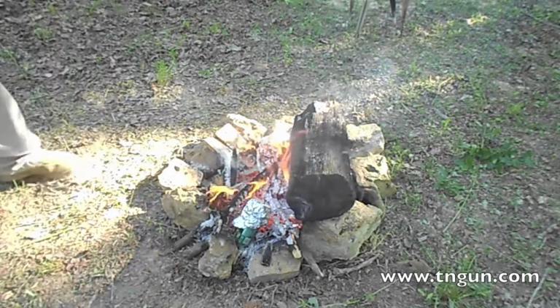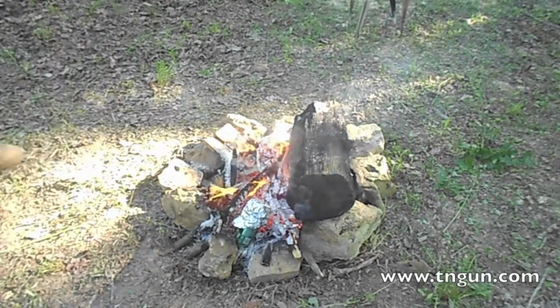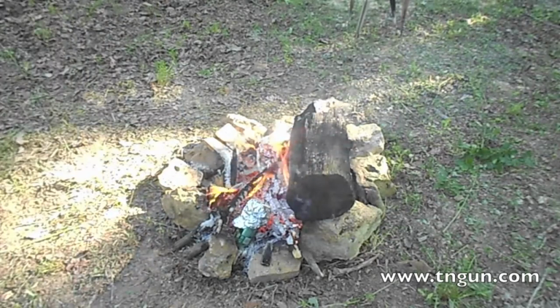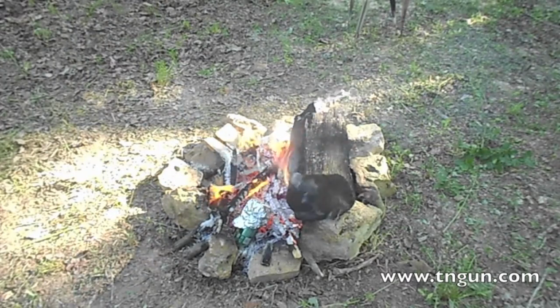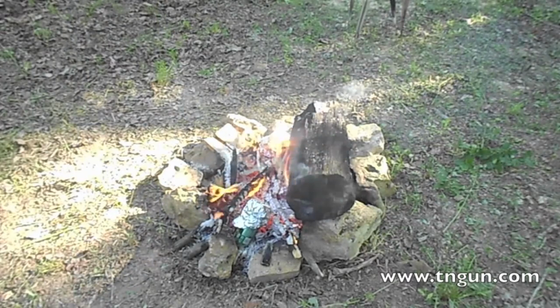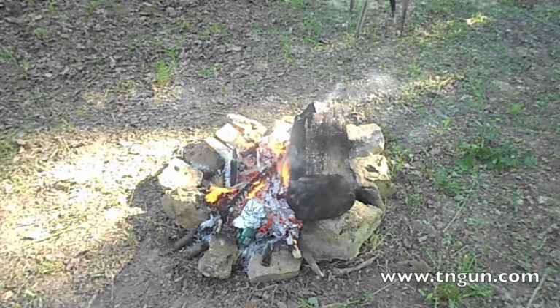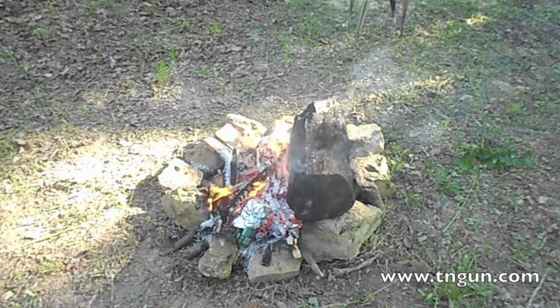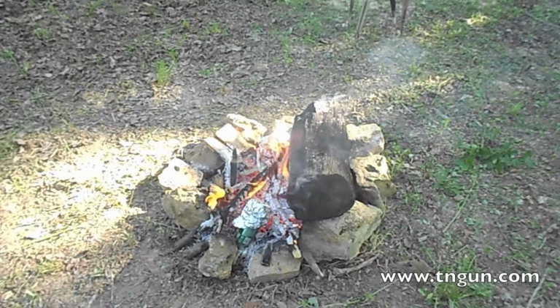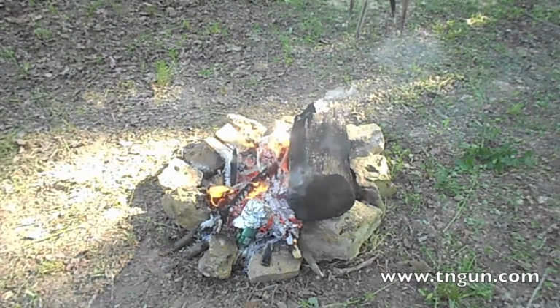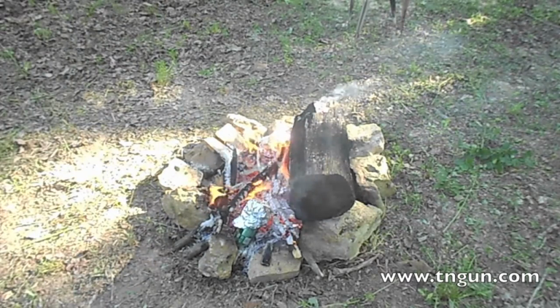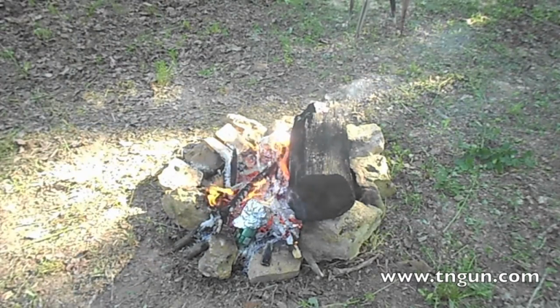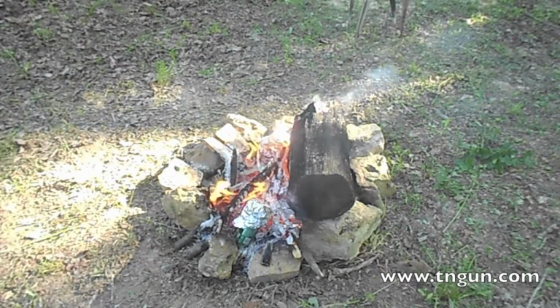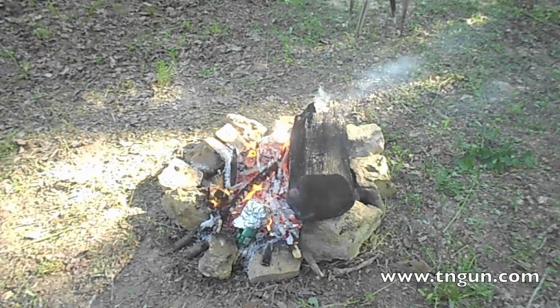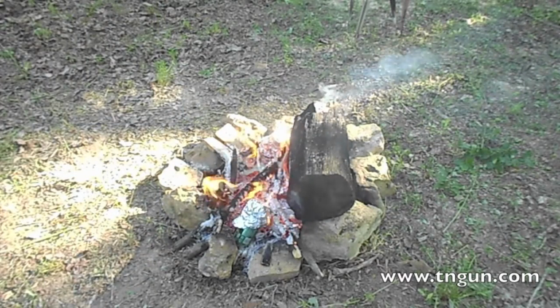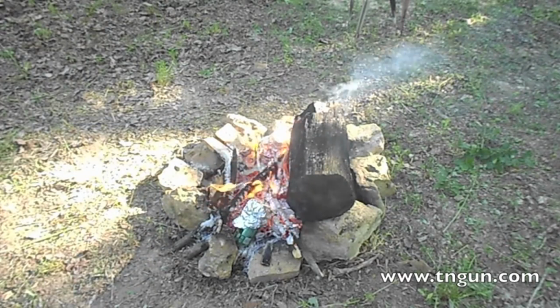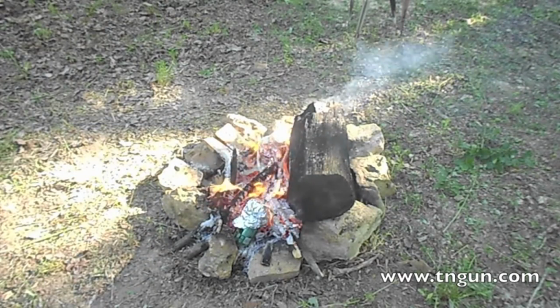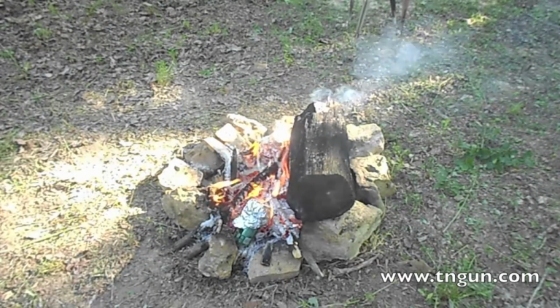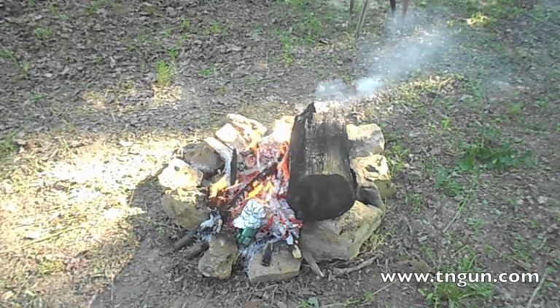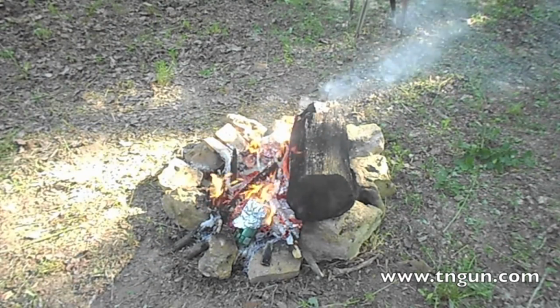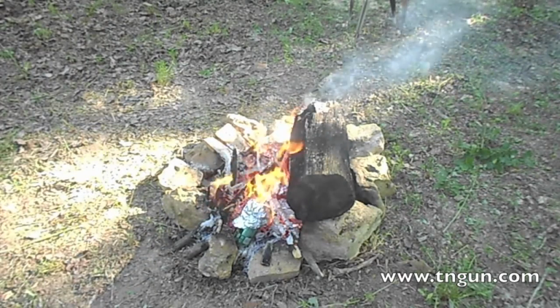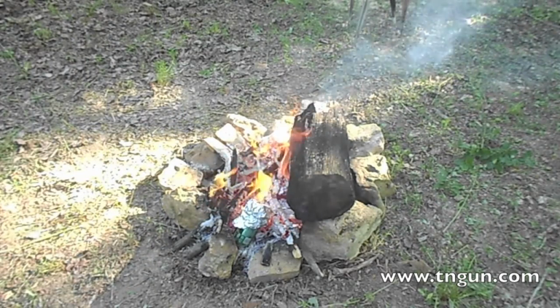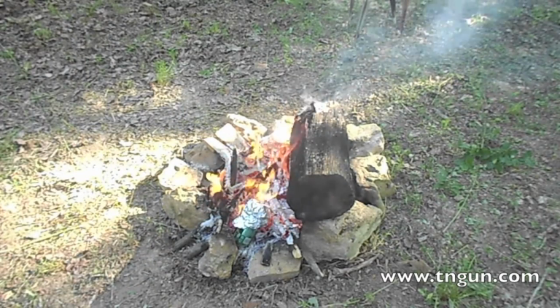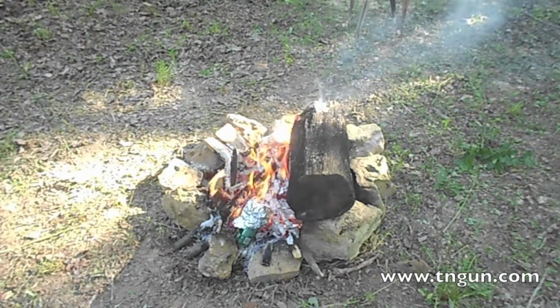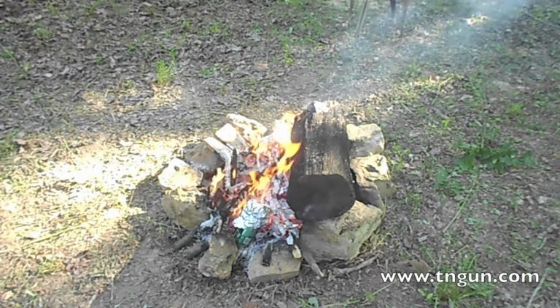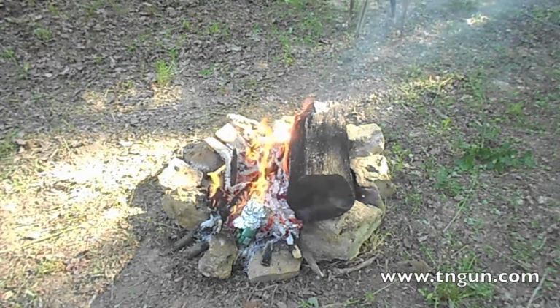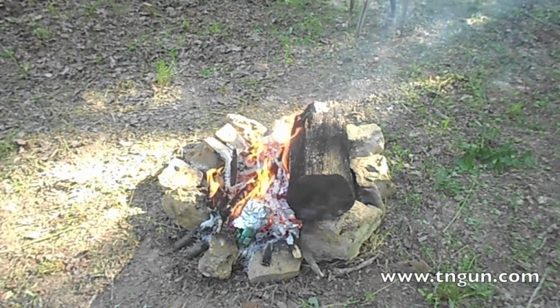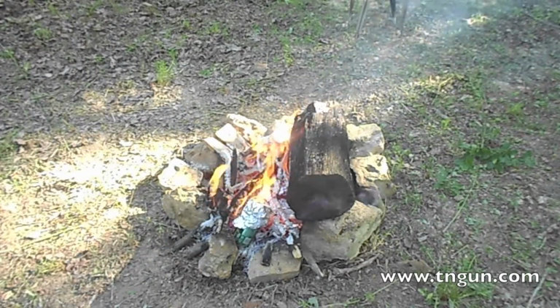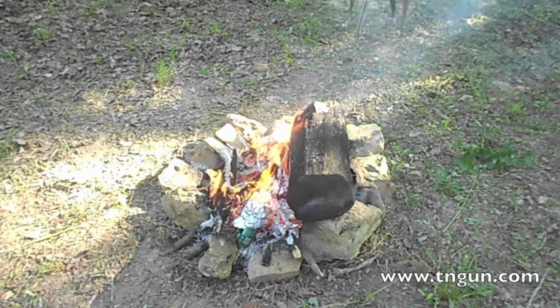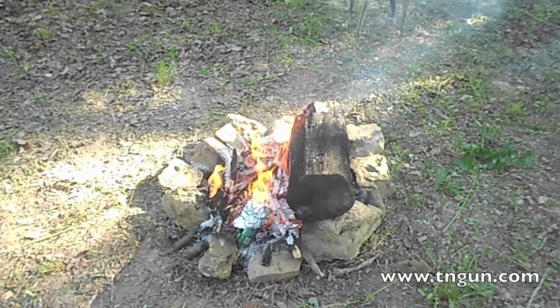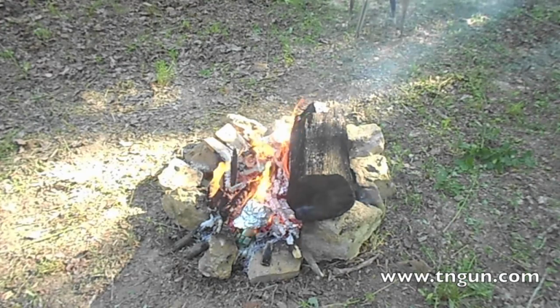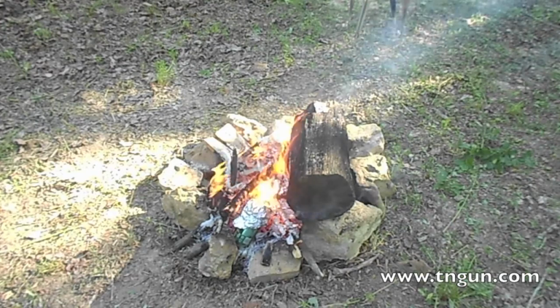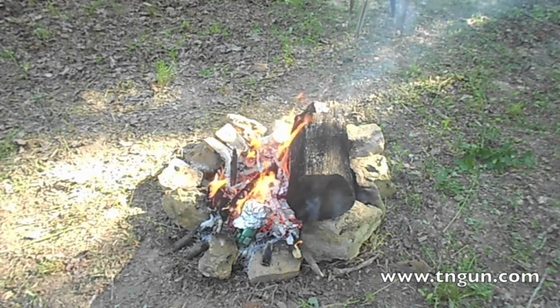All right, that's all there is to it. We're just gonna leave them in there and get them out in about an hour.